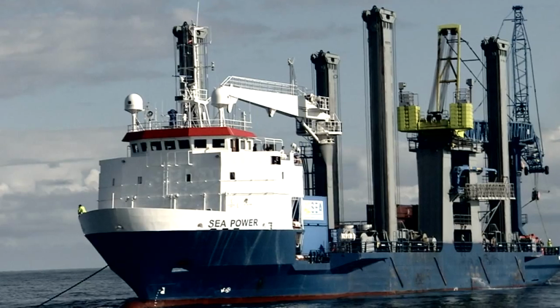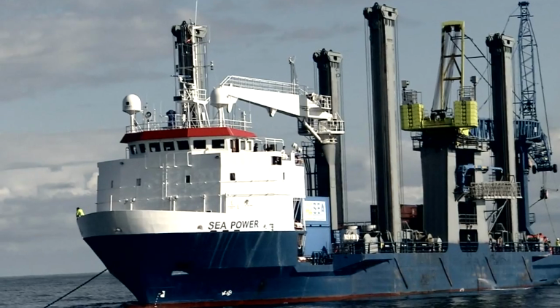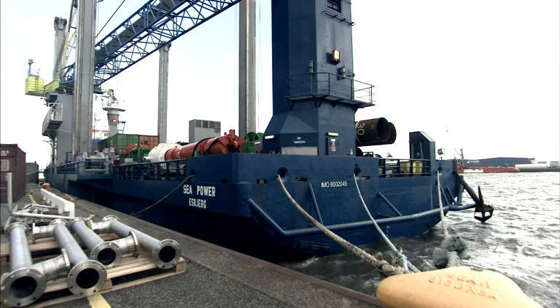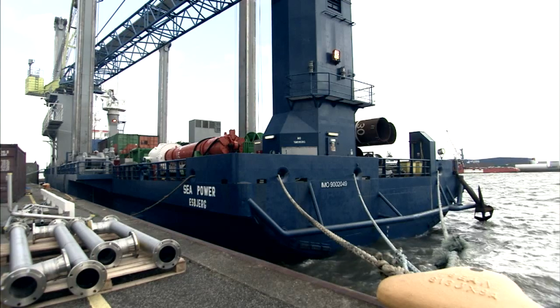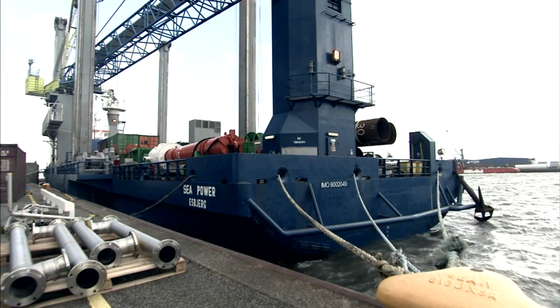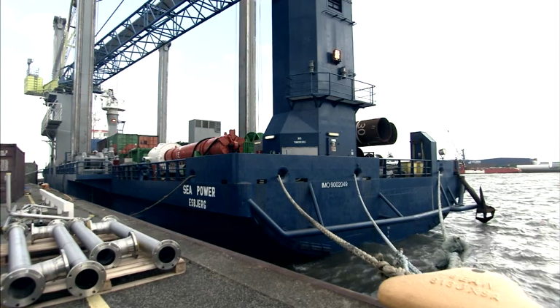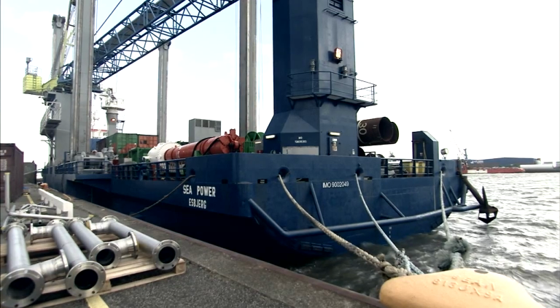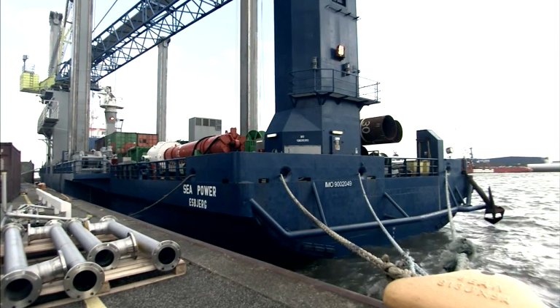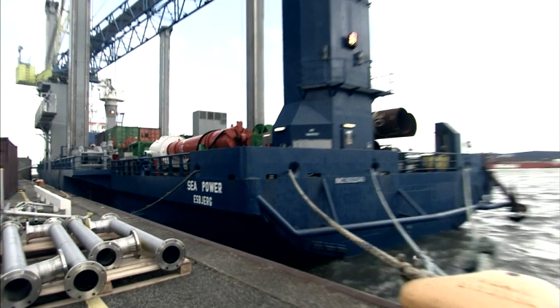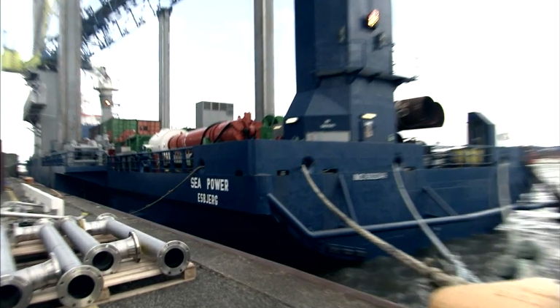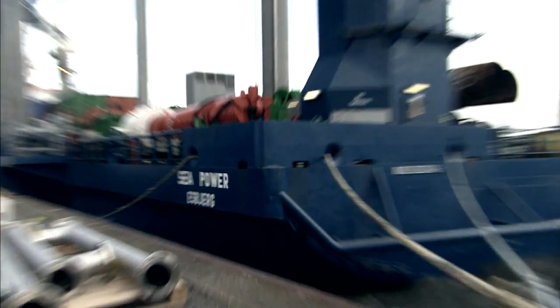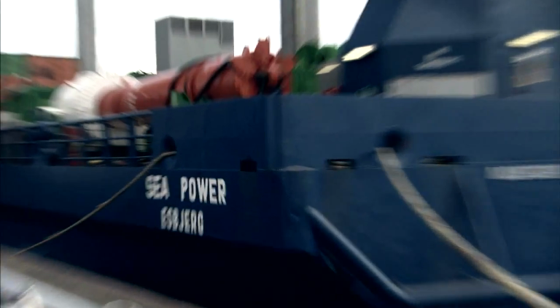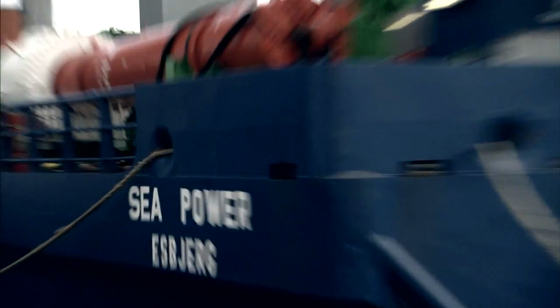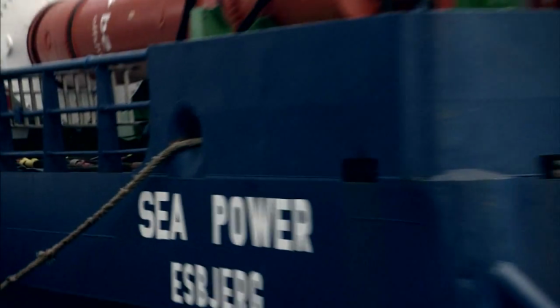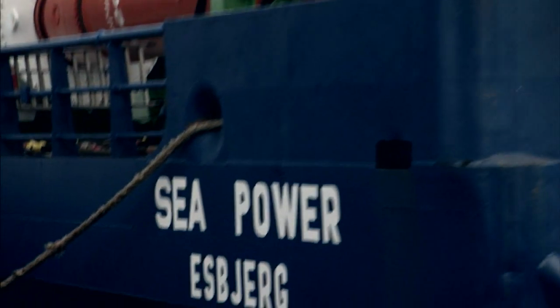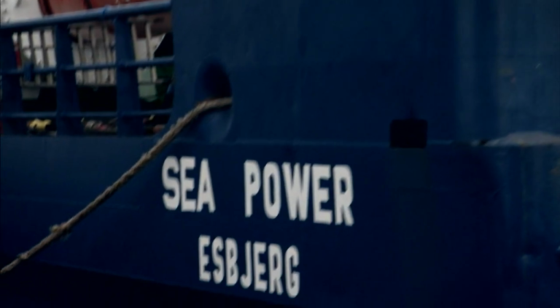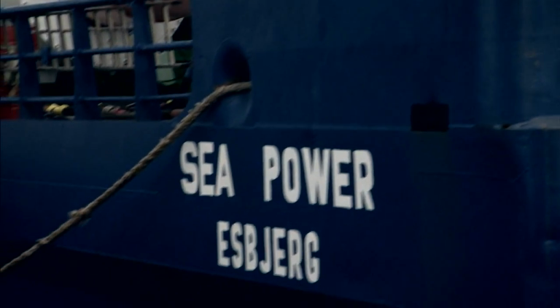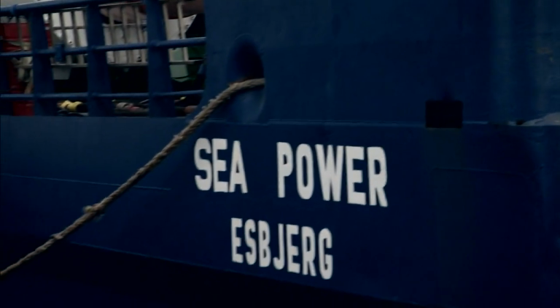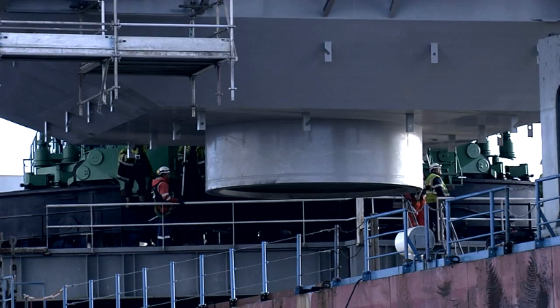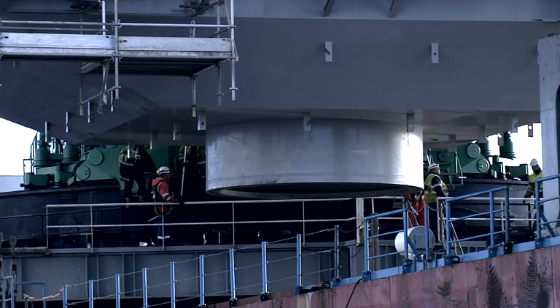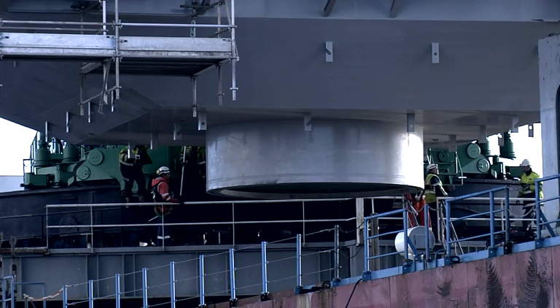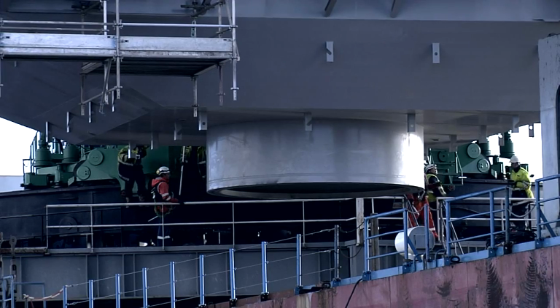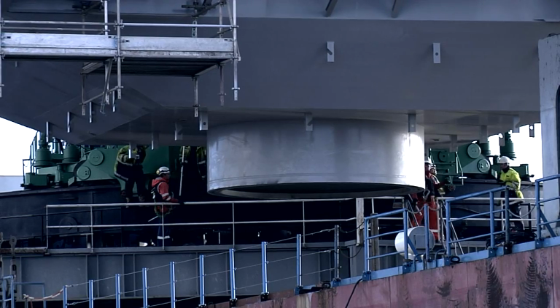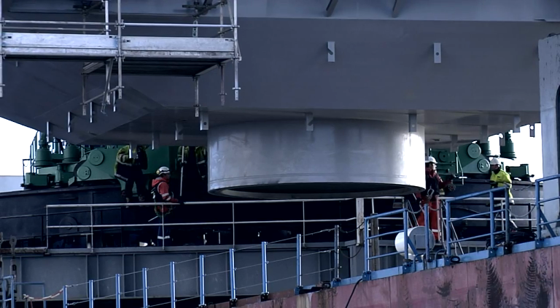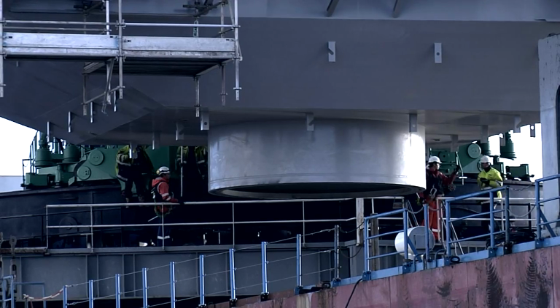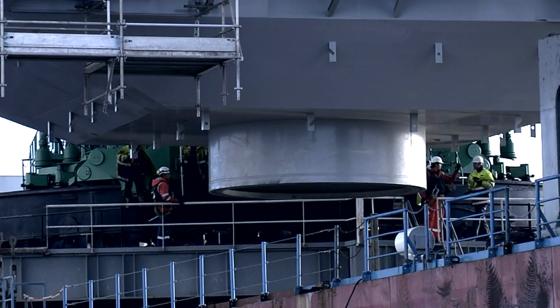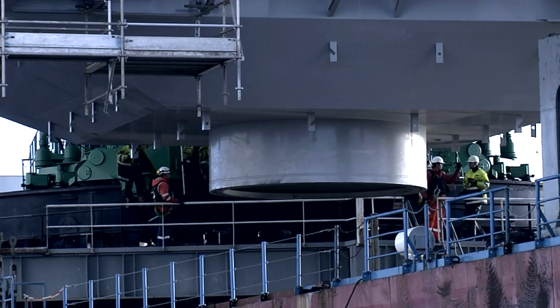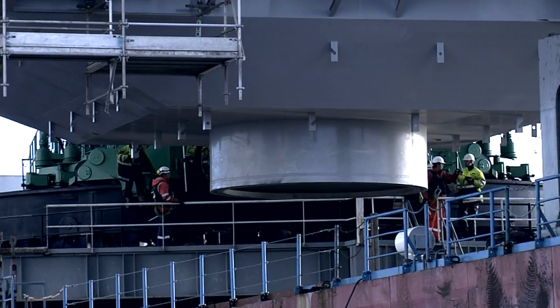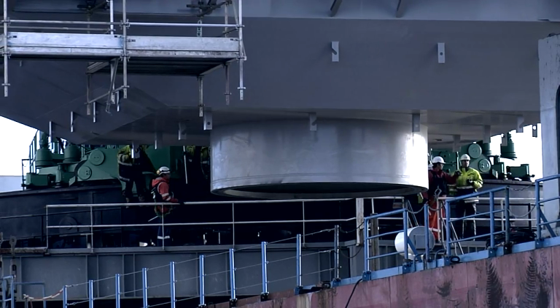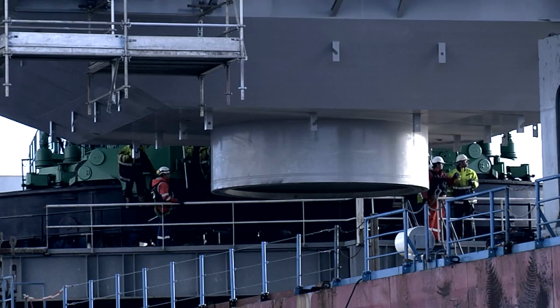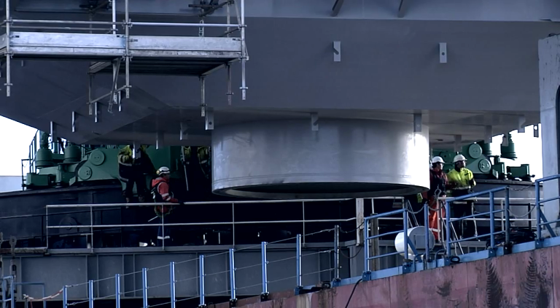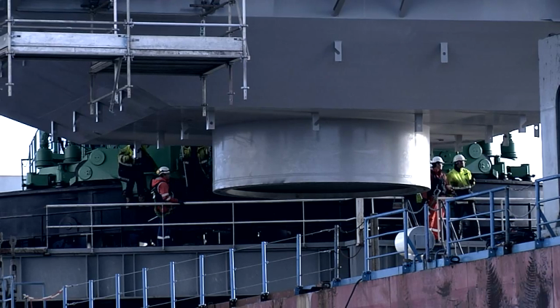A to C was the first in the world to install jack-up legs to an existing vessel to create a stabilised installation platform. Today,